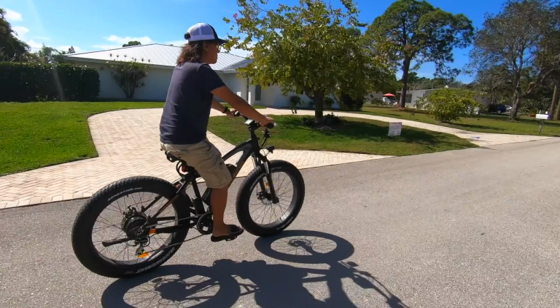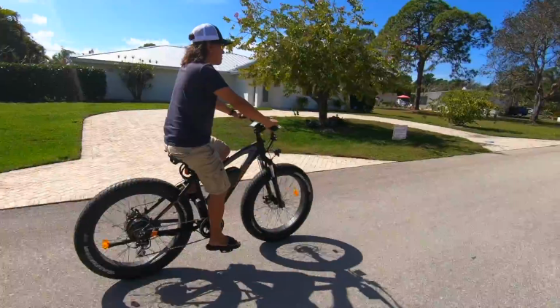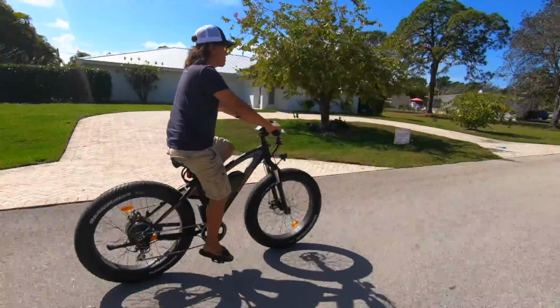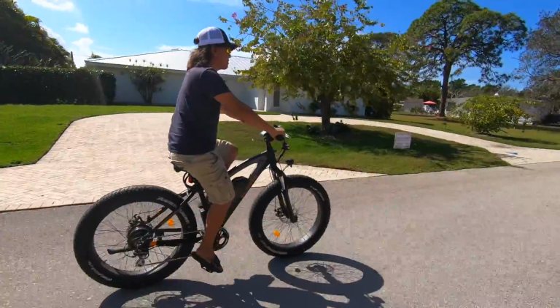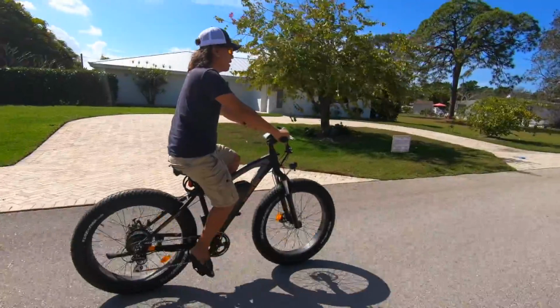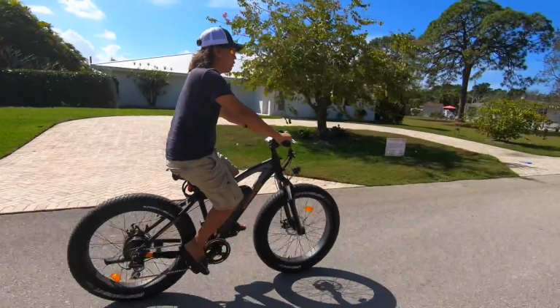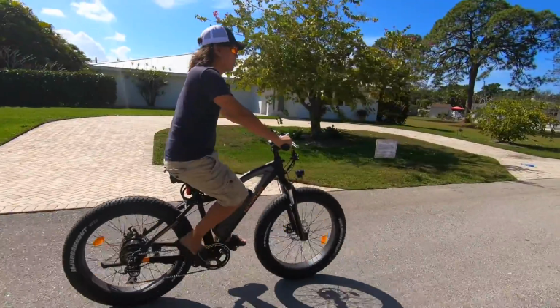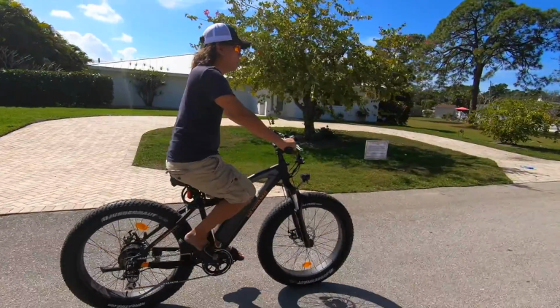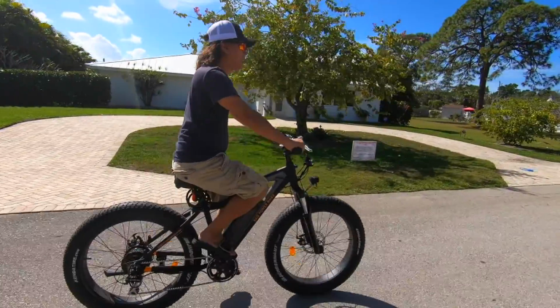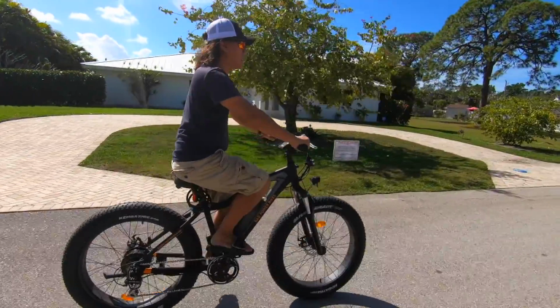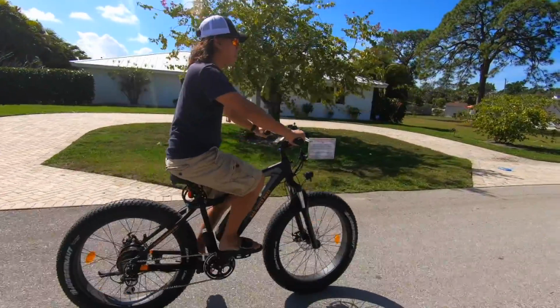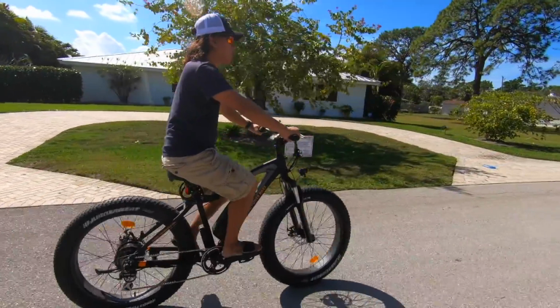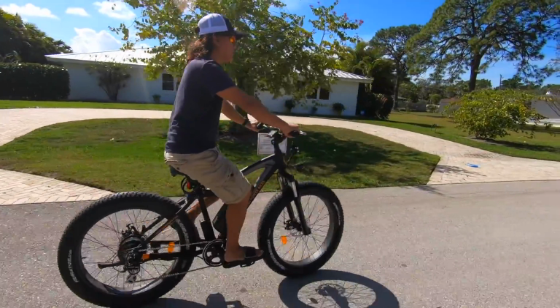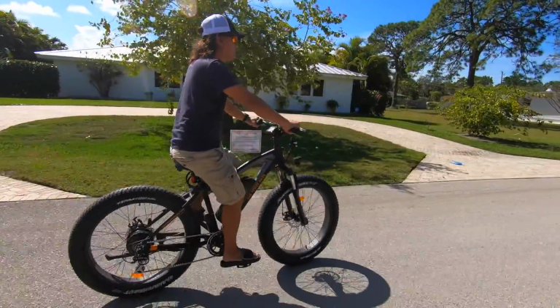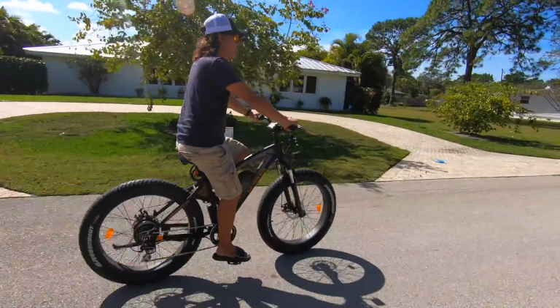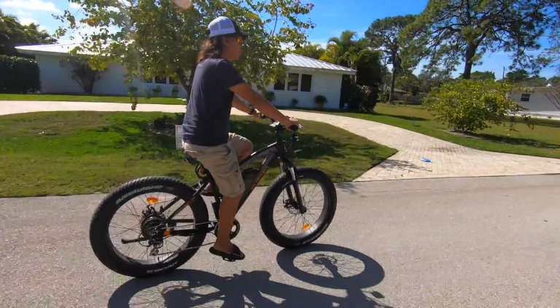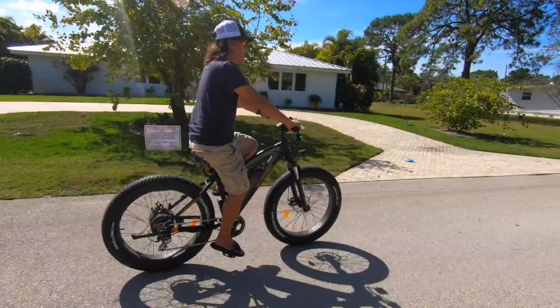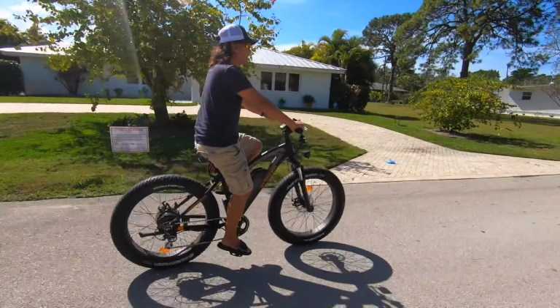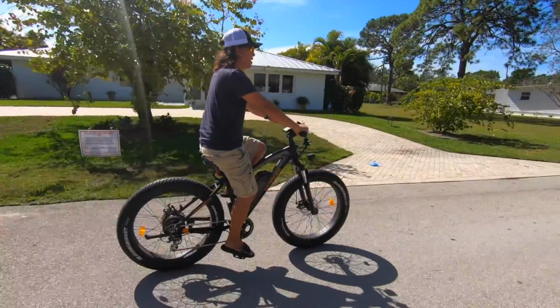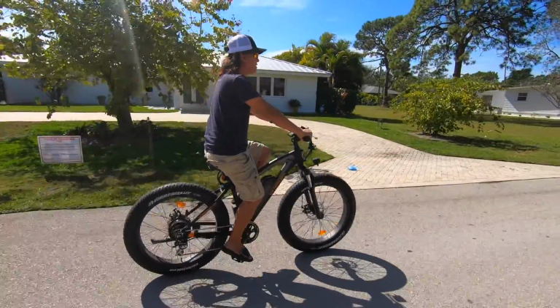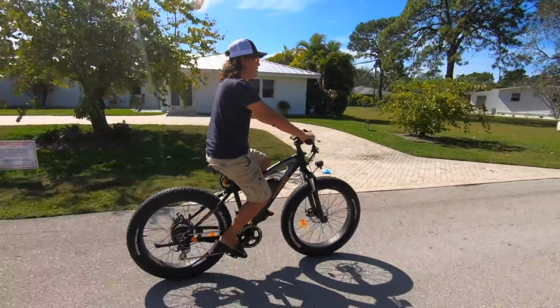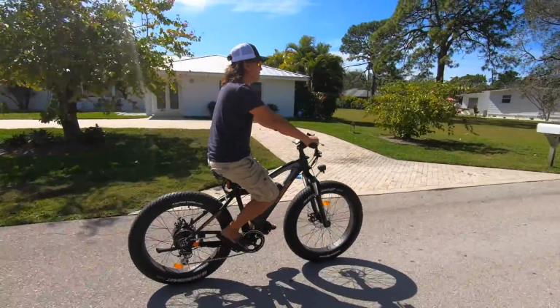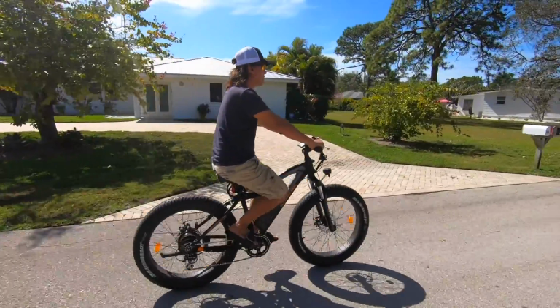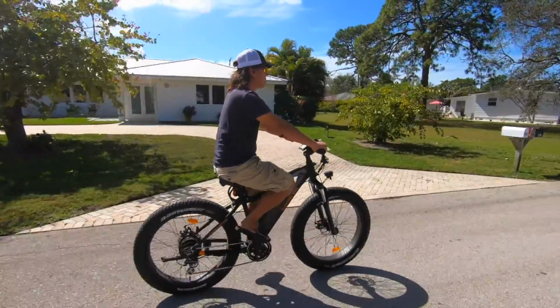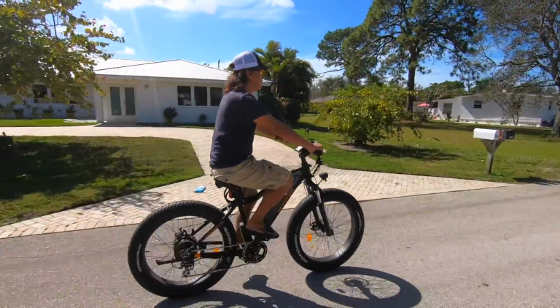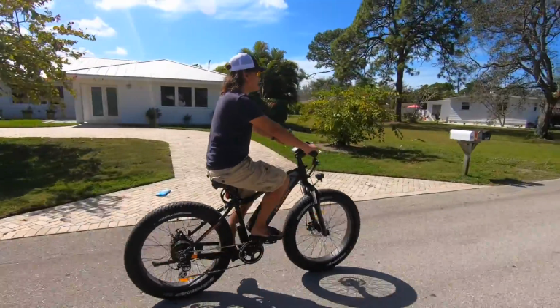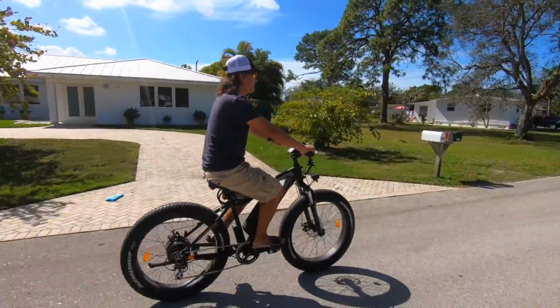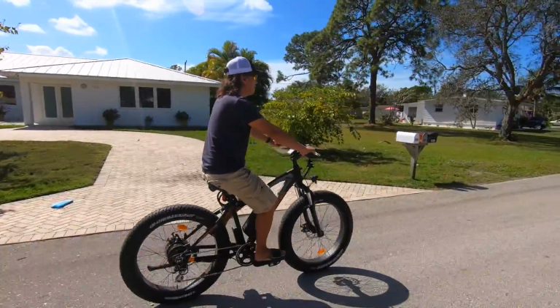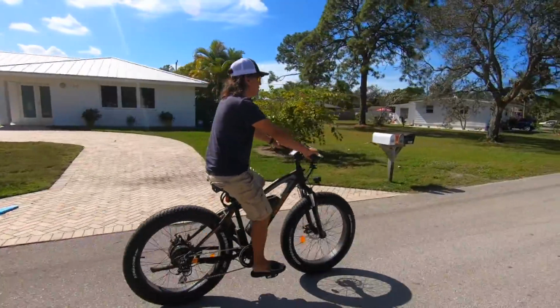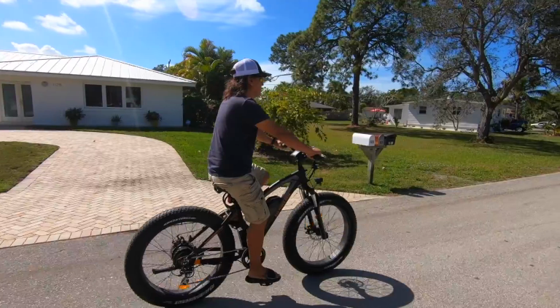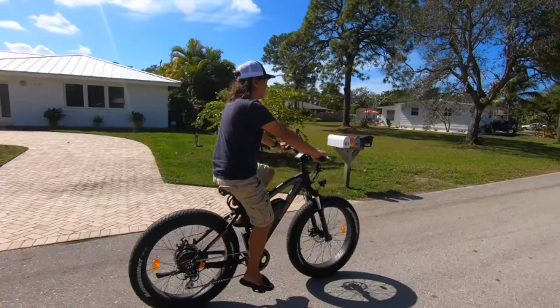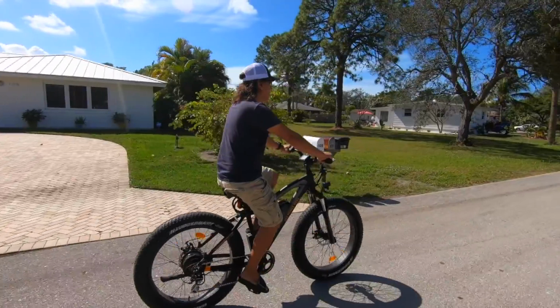I think experiencing life outdoors more often is great exercise and key to keeping your mind sharp and aware of everything around you.